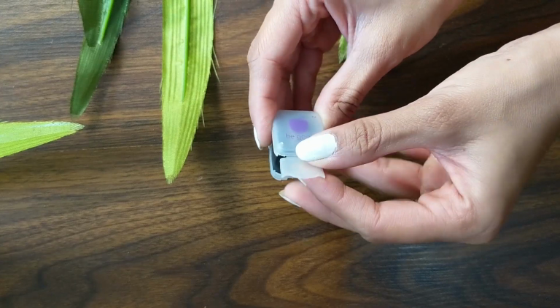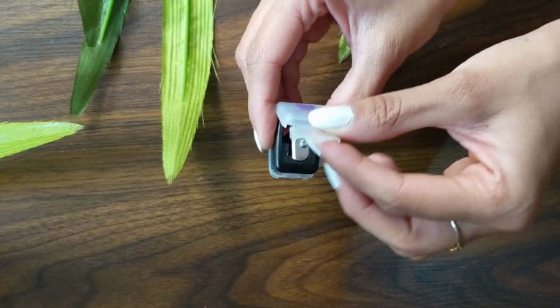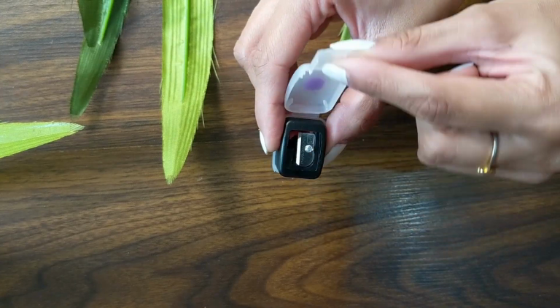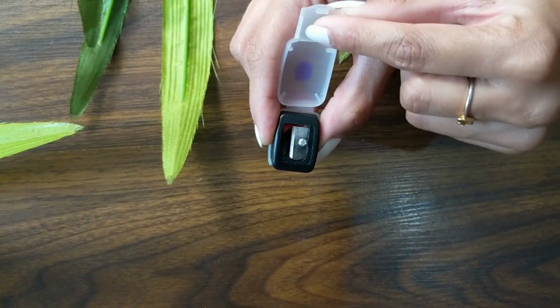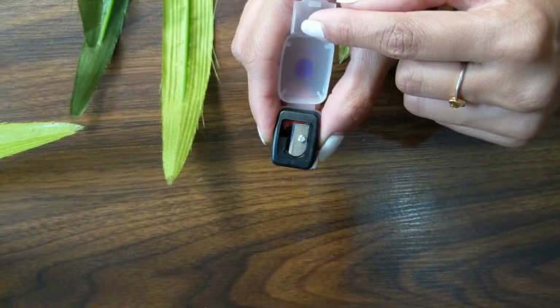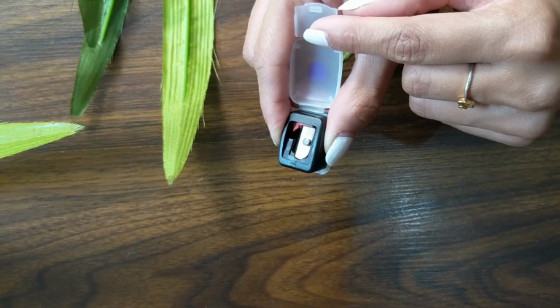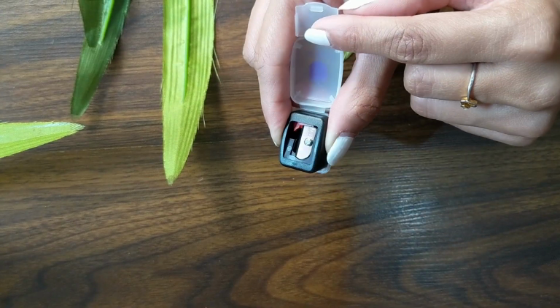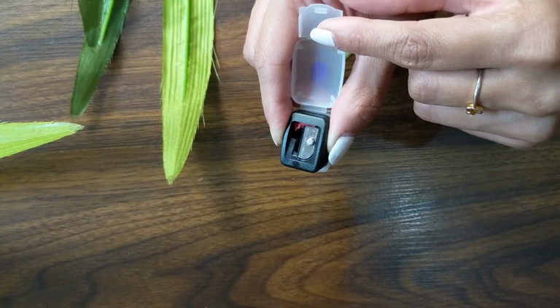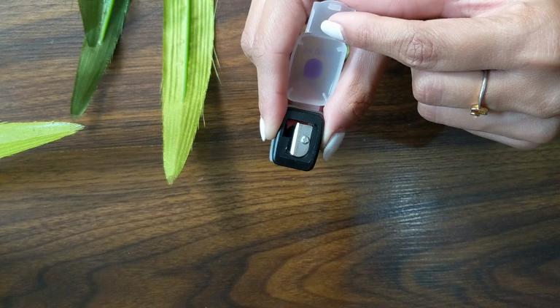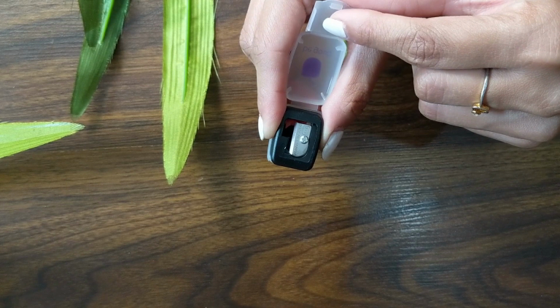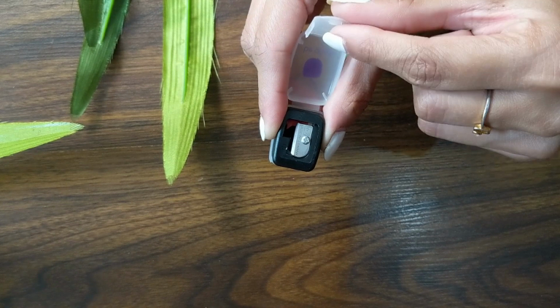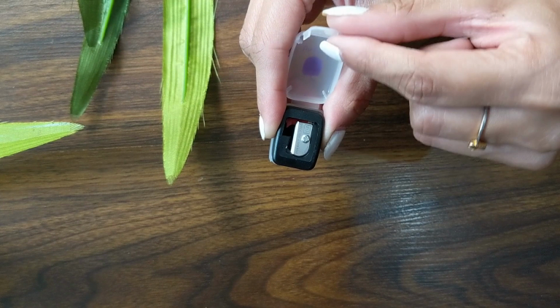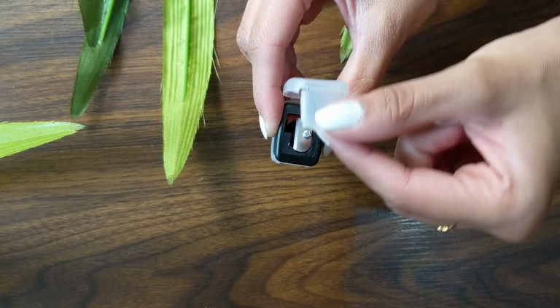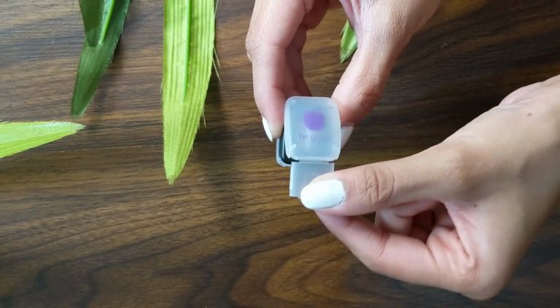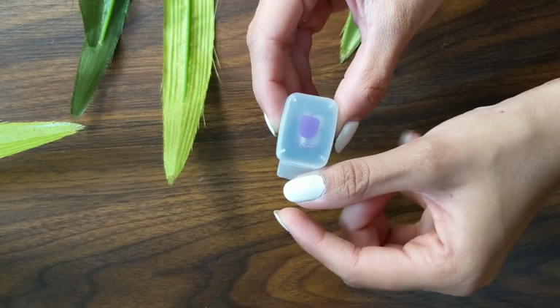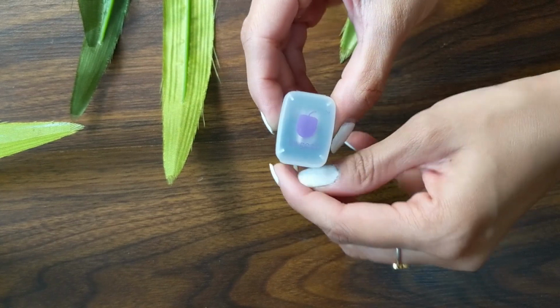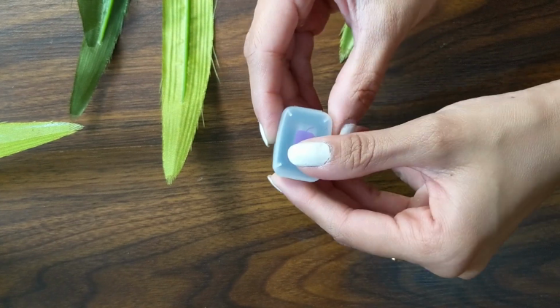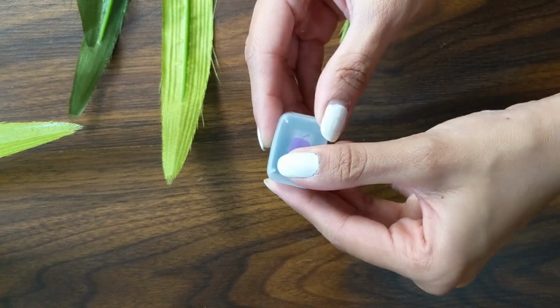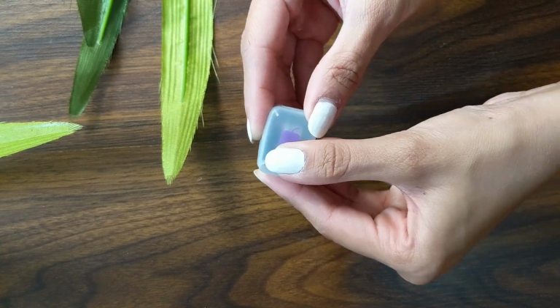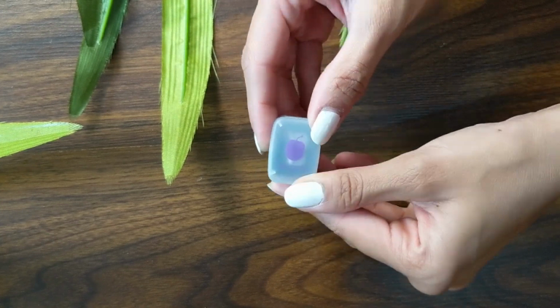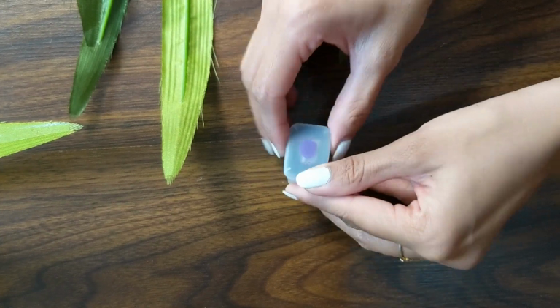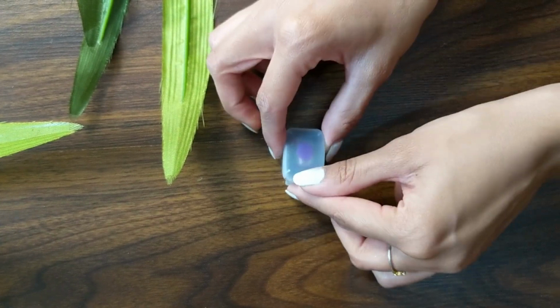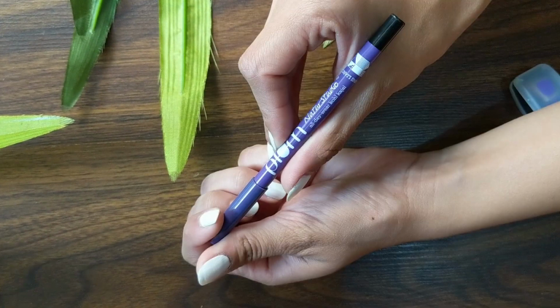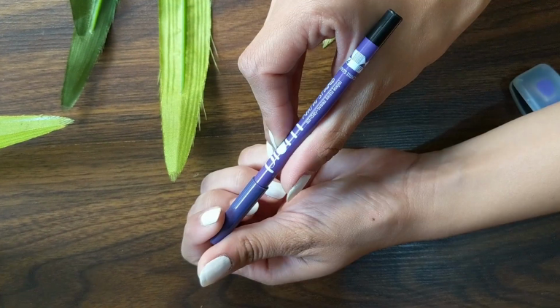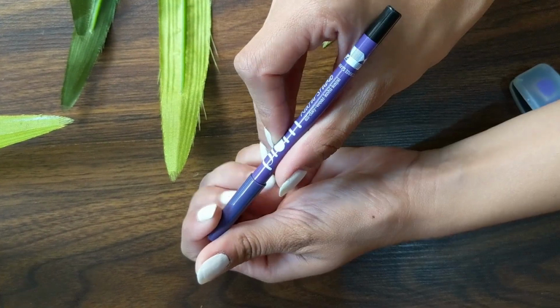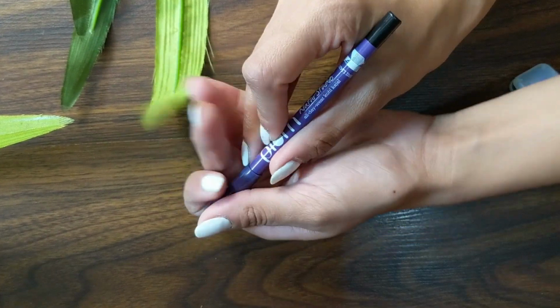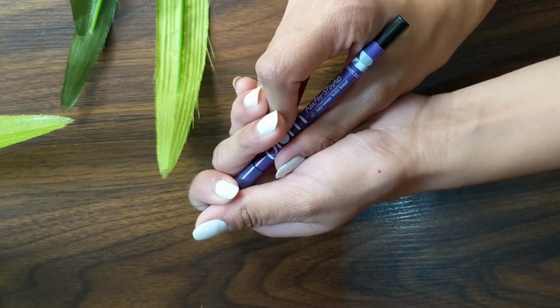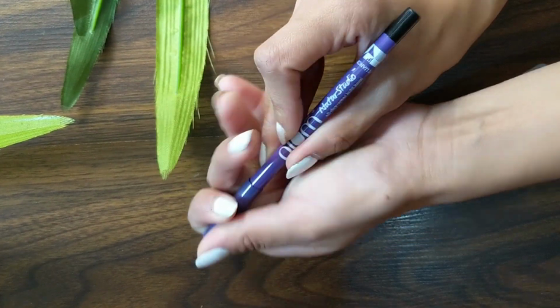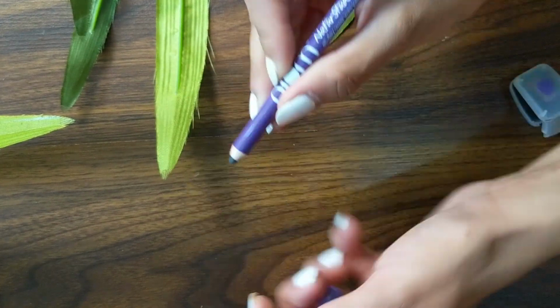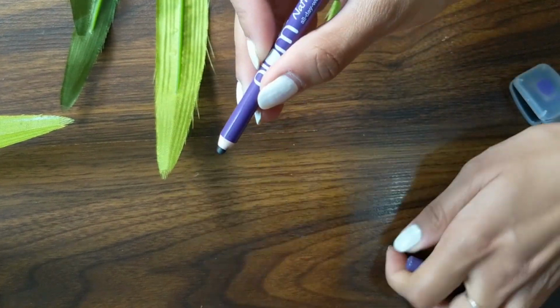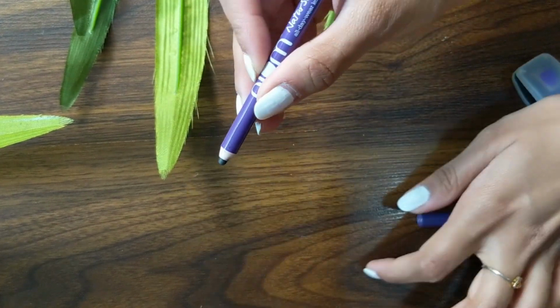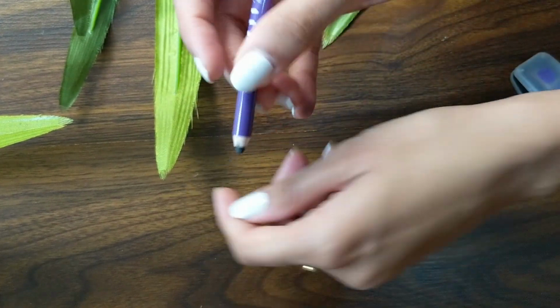Also, not to forget, you will also get a free sharpener worth Rs. 150 inside the pack, which I think is so great.